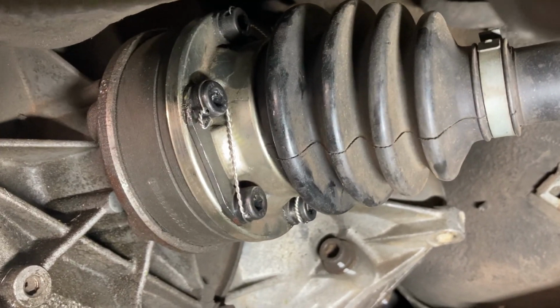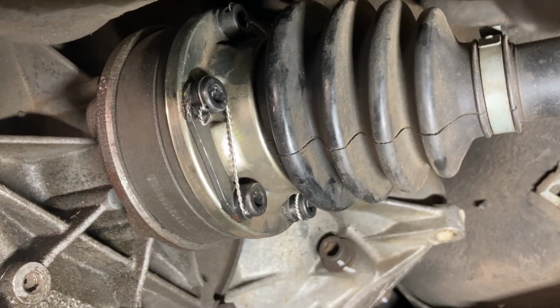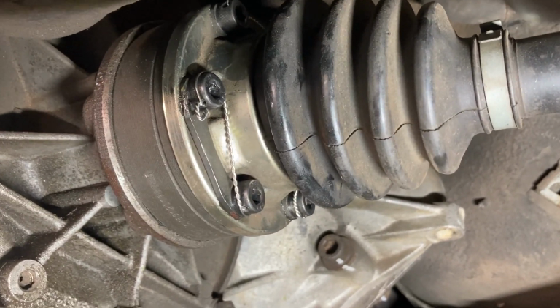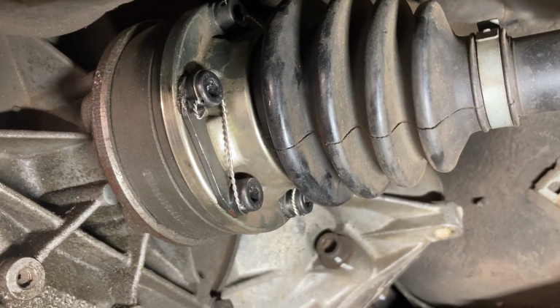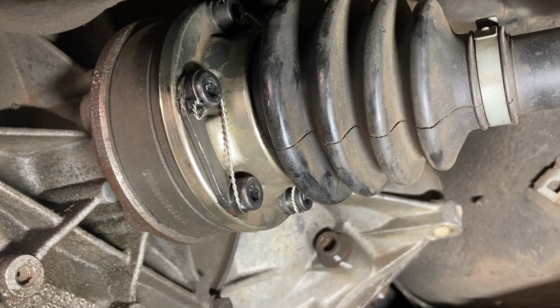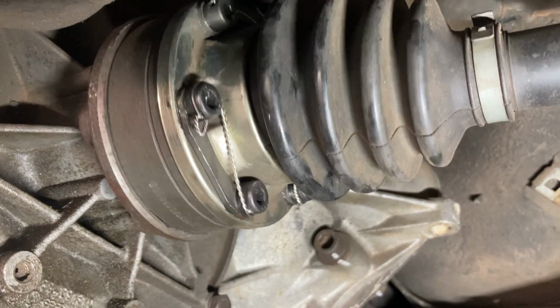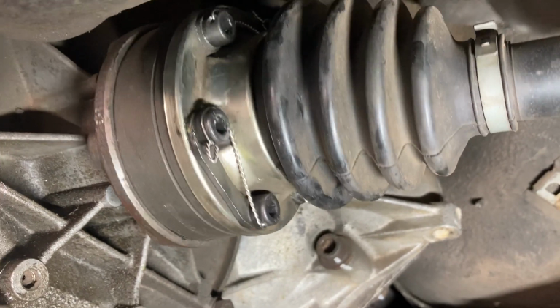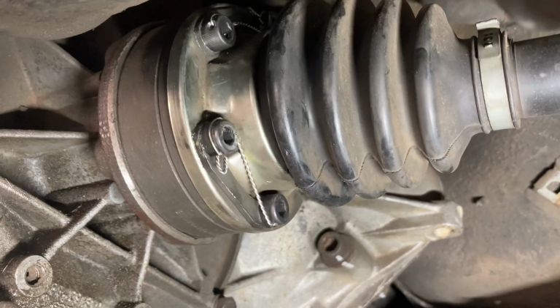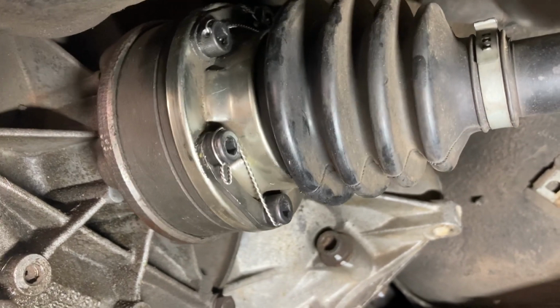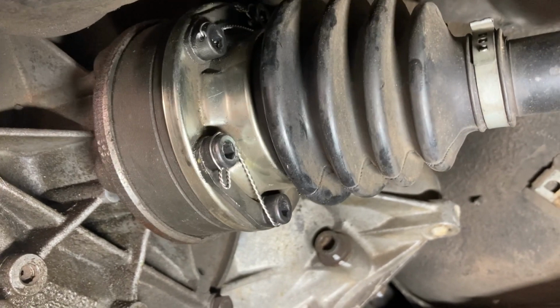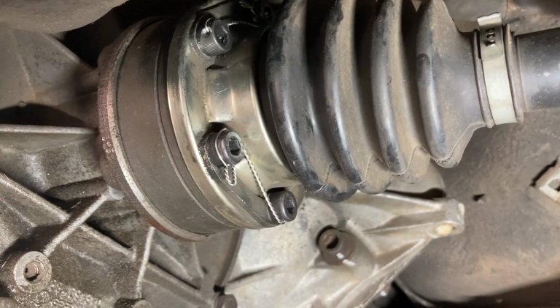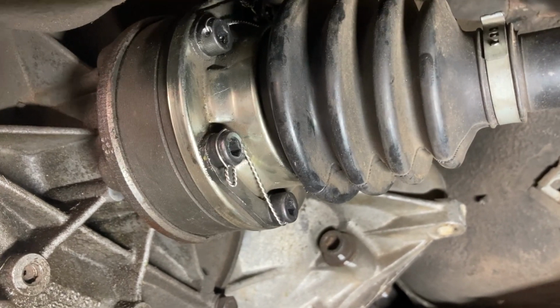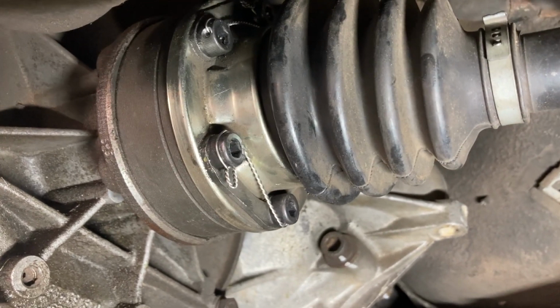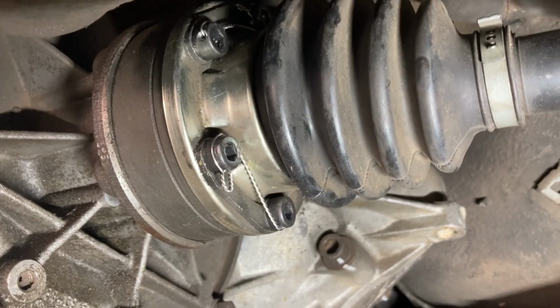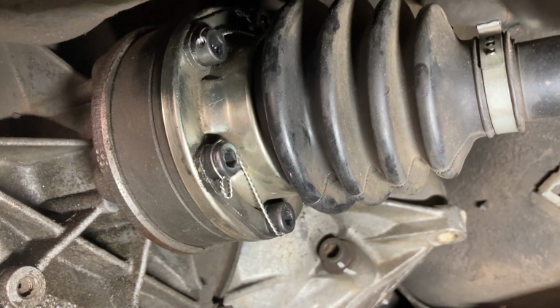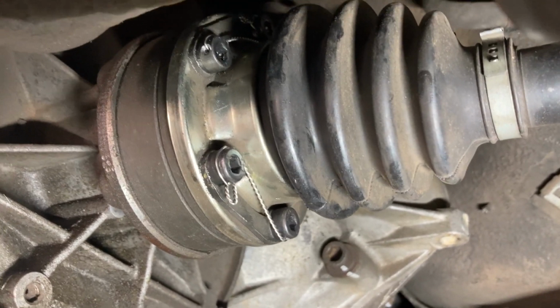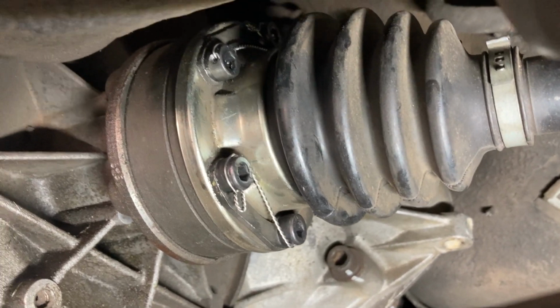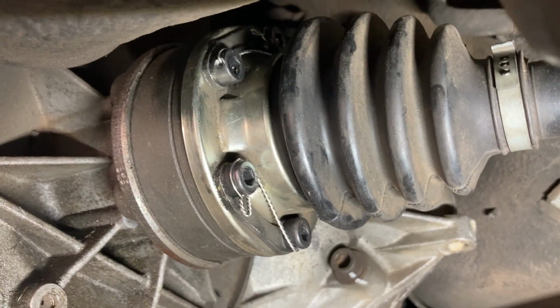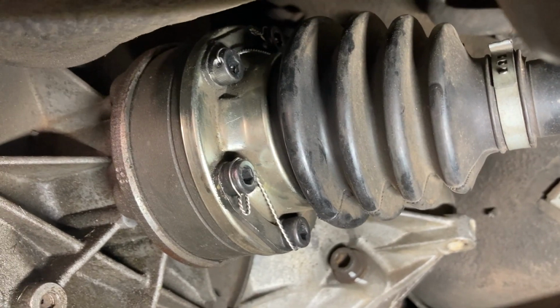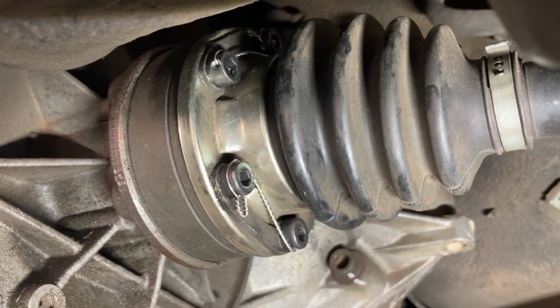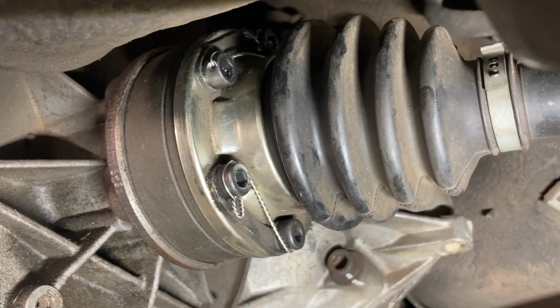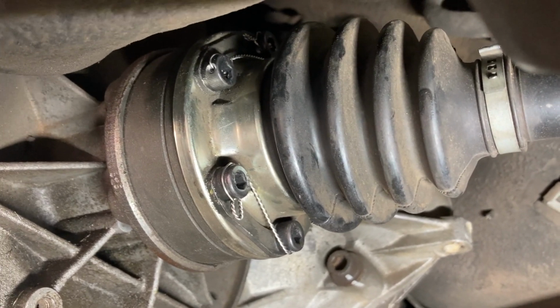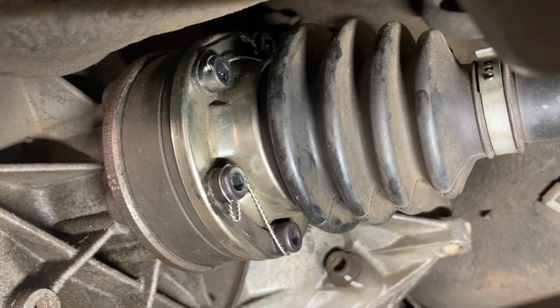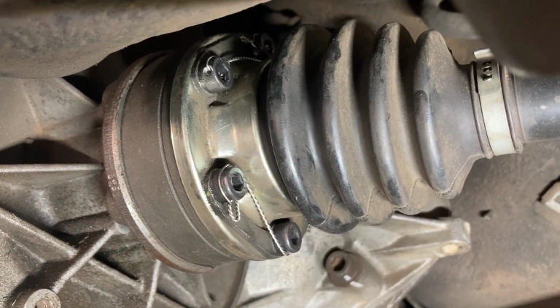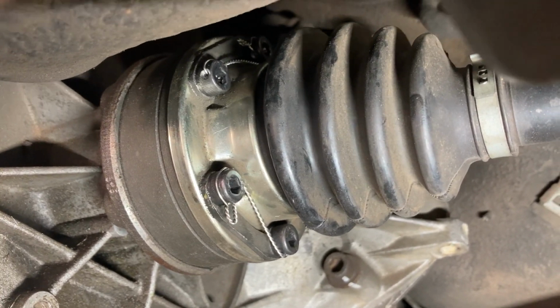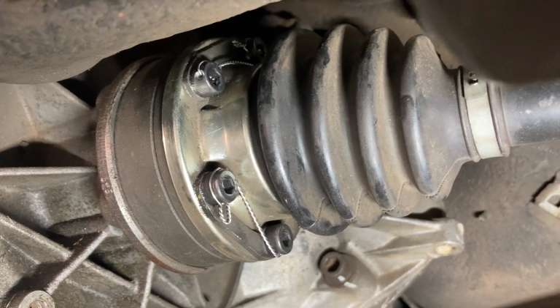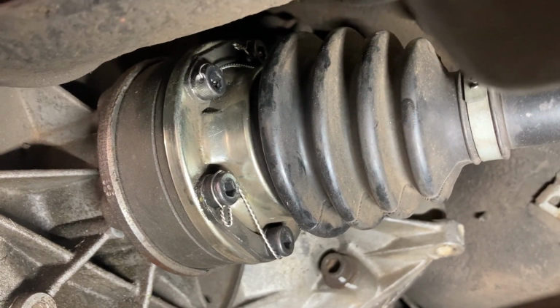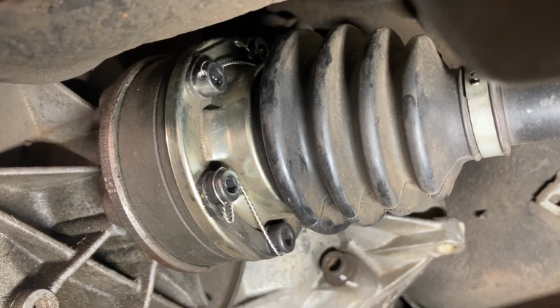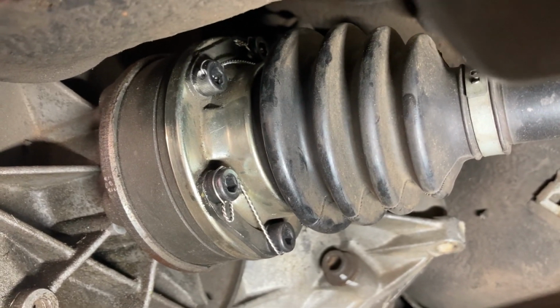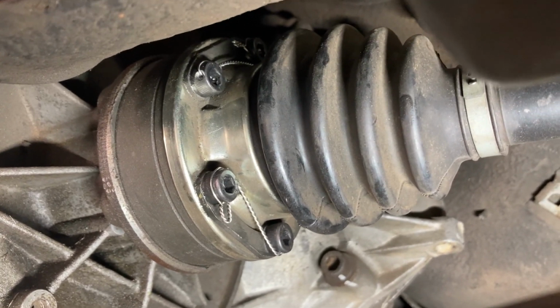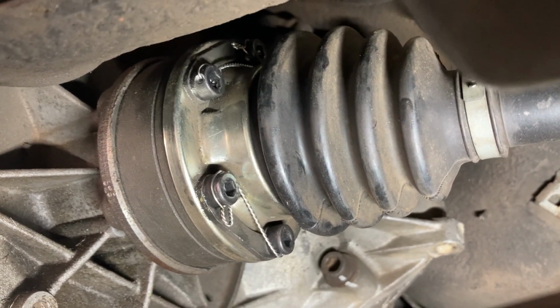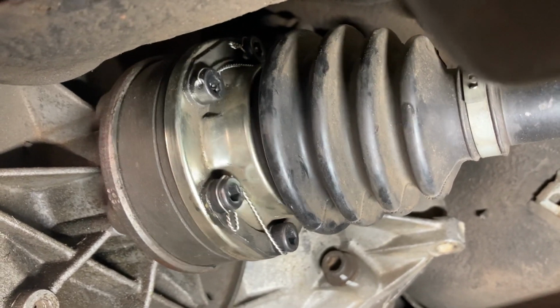And if you ever have to take it off, just use cutters, cut the safety wire, and then you can unscrew the bolts.